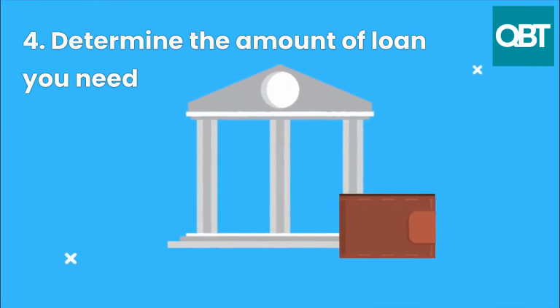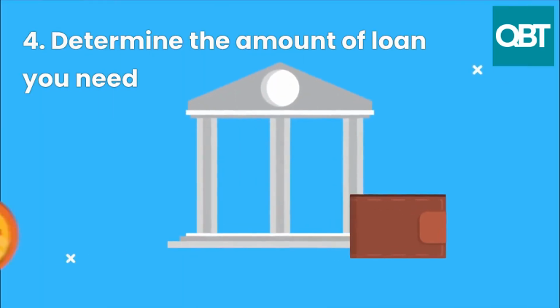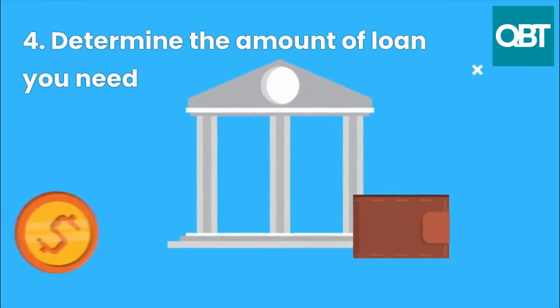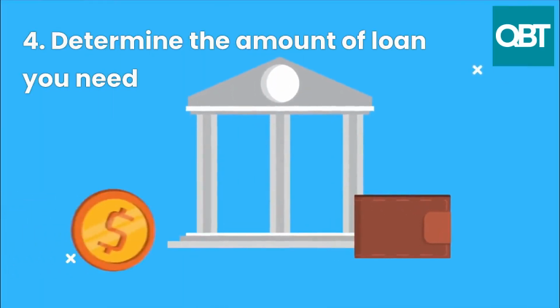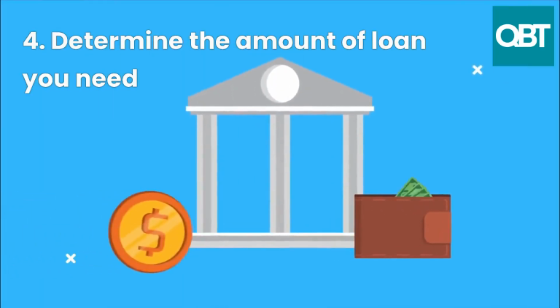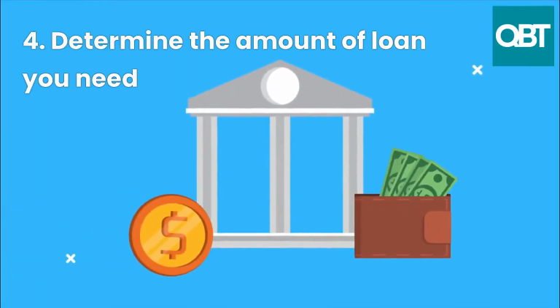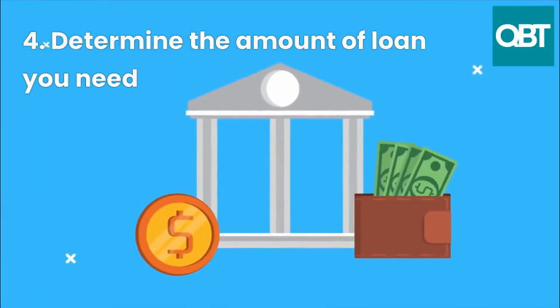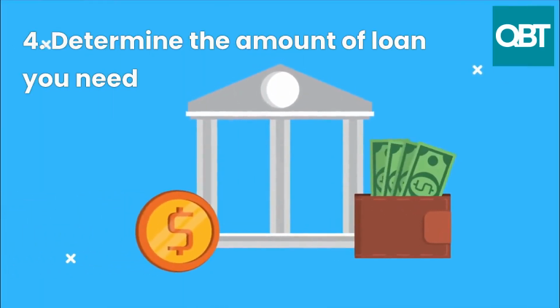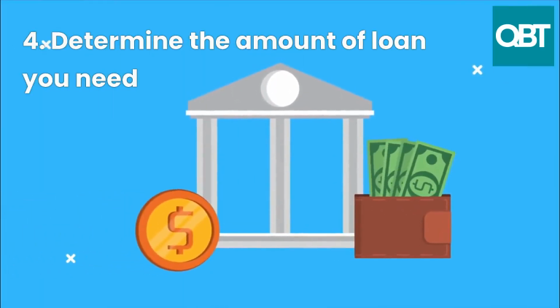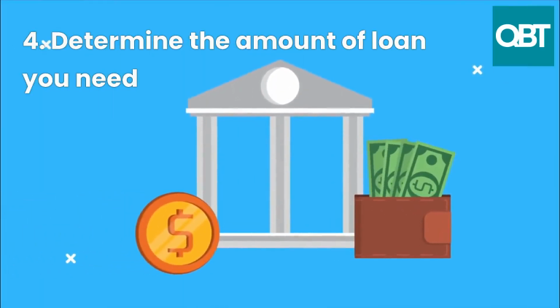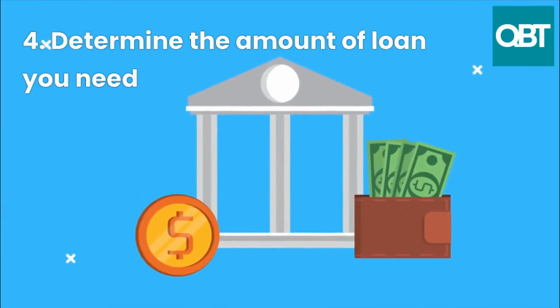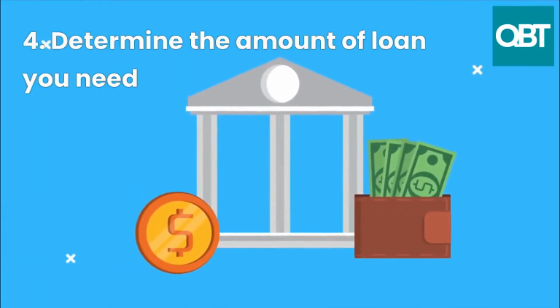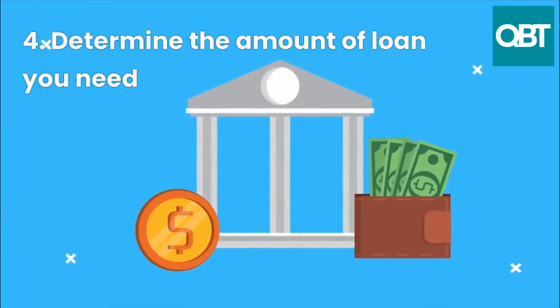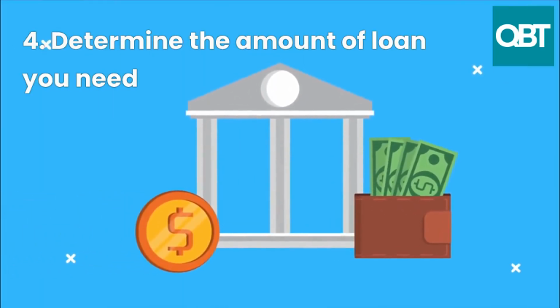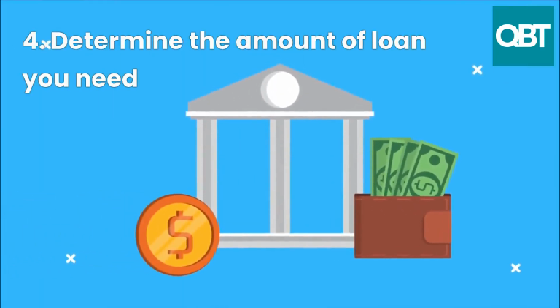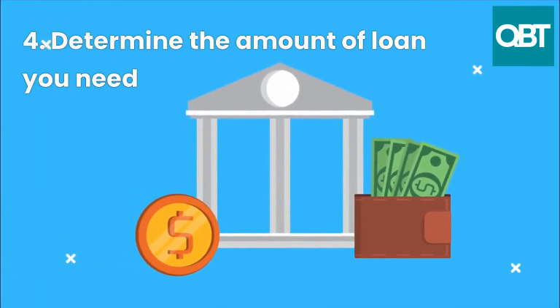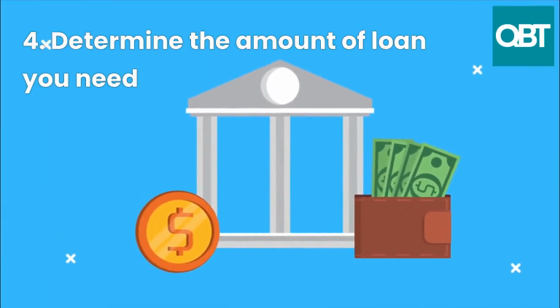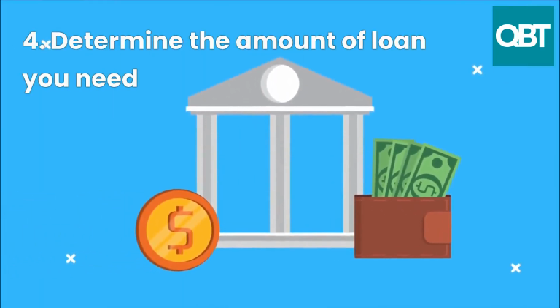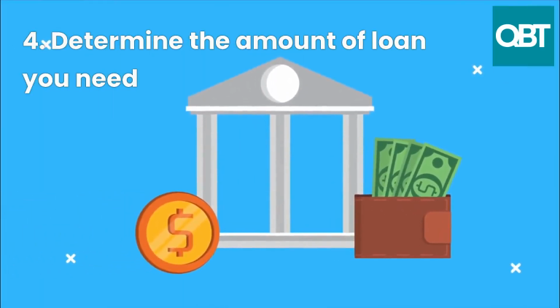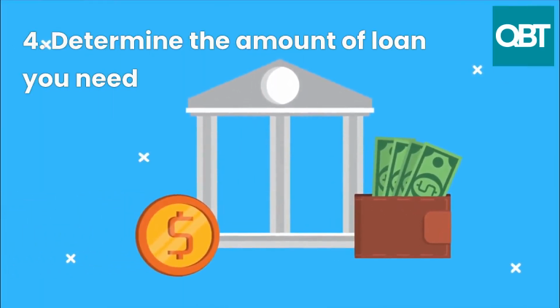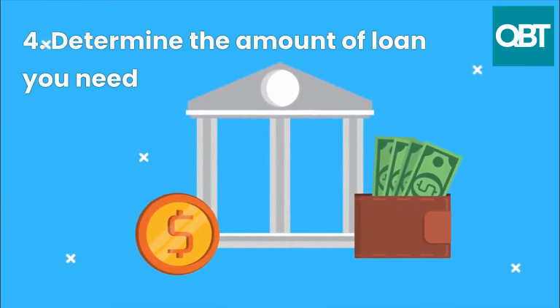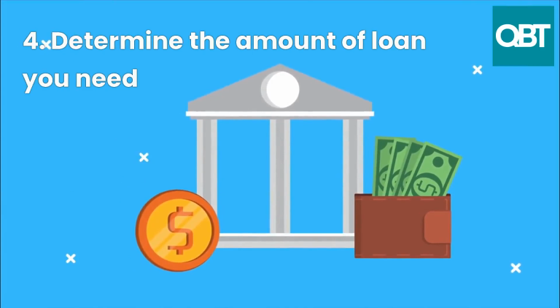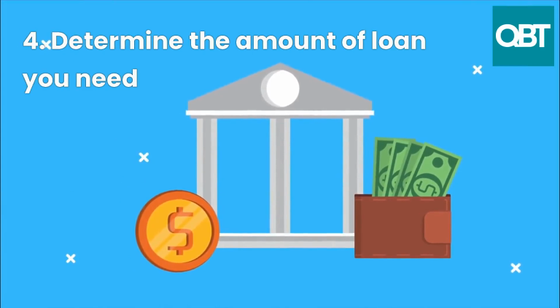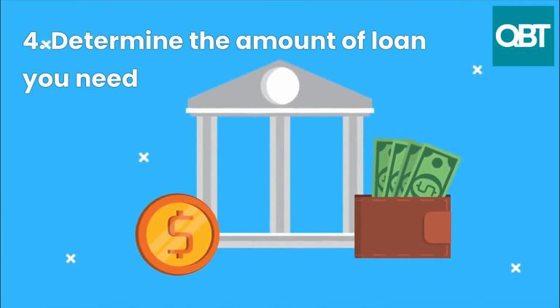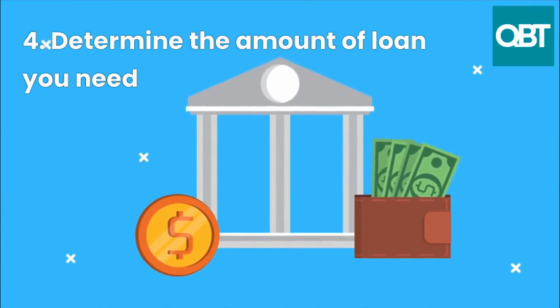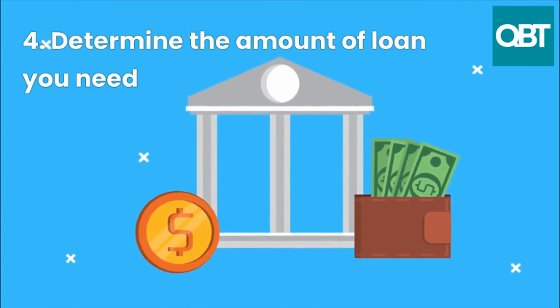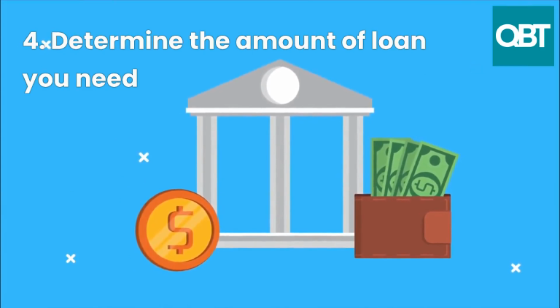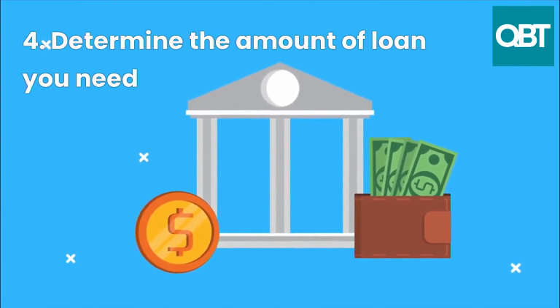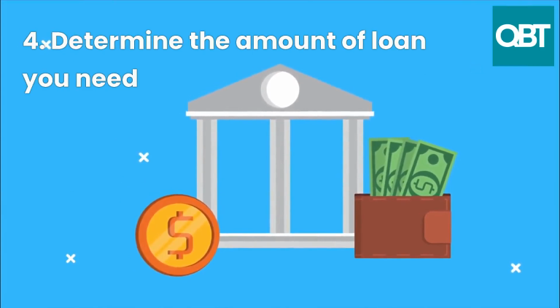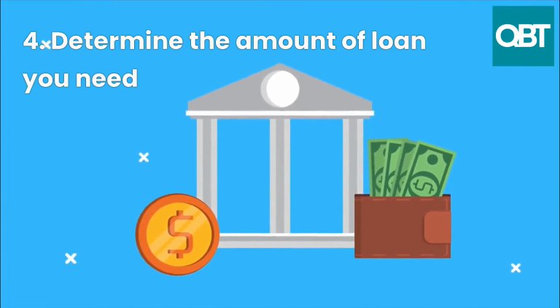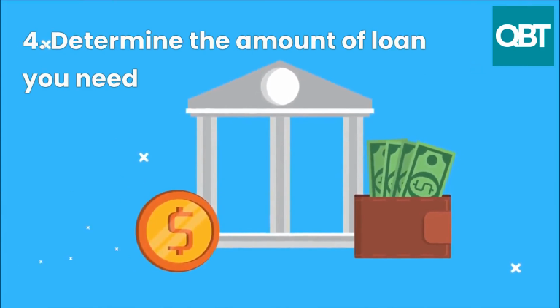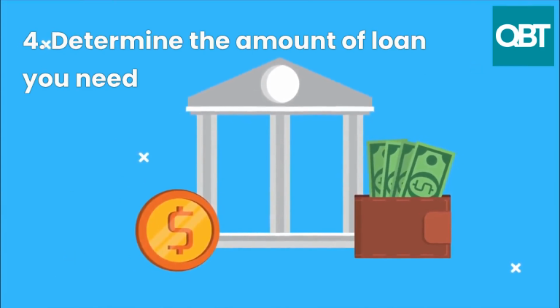4. Determine the amount of loan you need. It's always advisable to take a loan amount that you can easily repay.